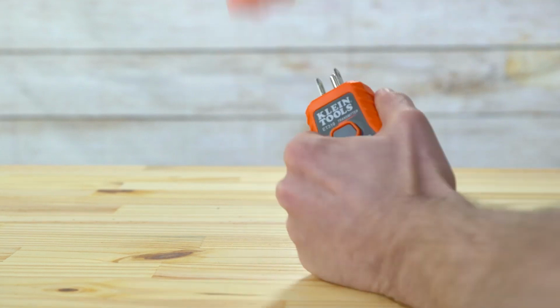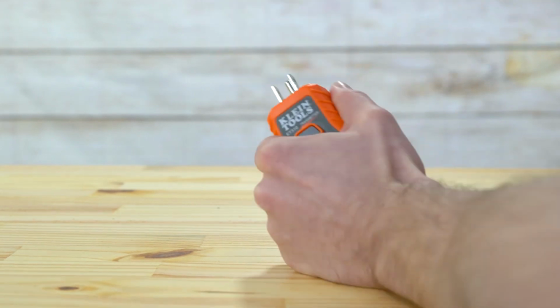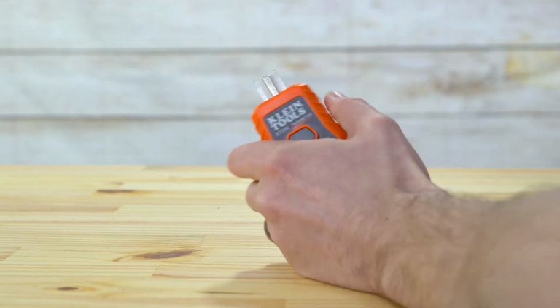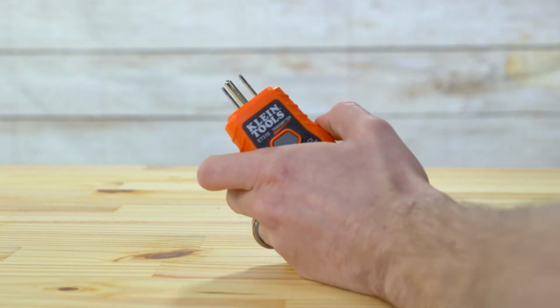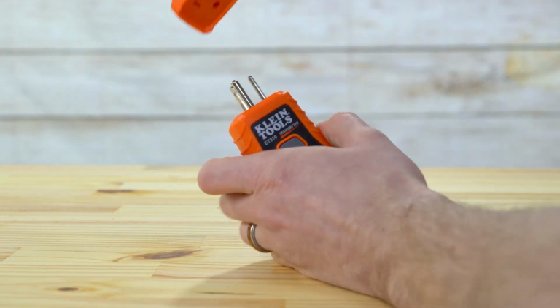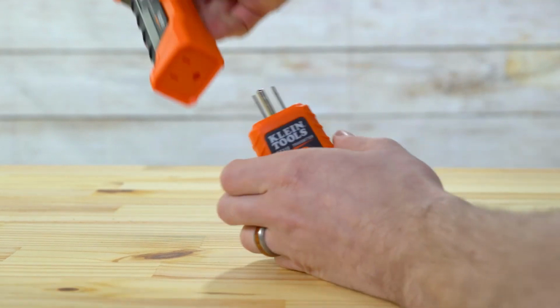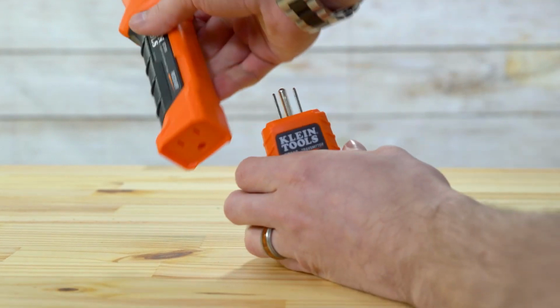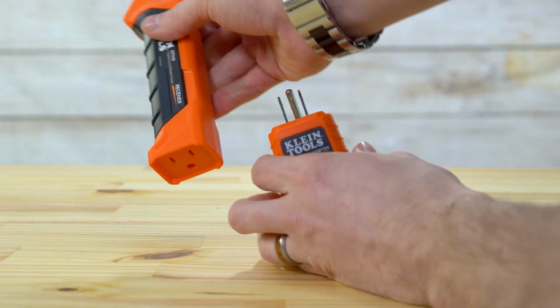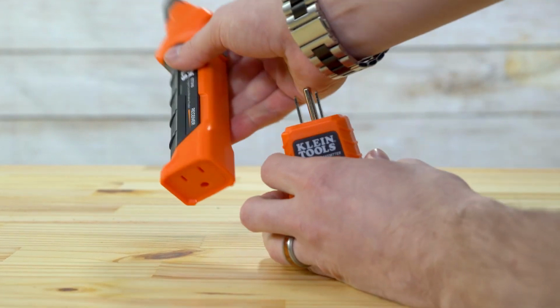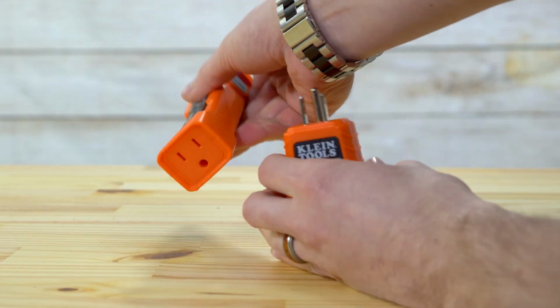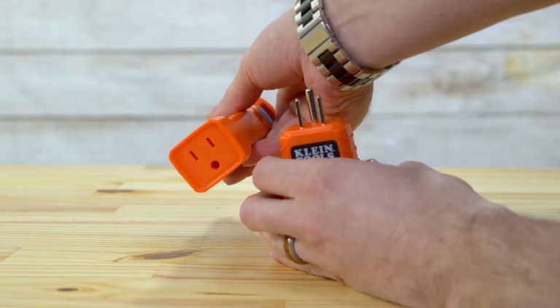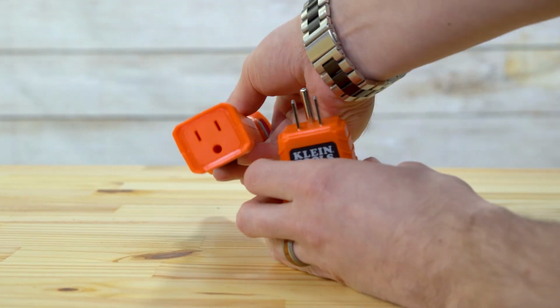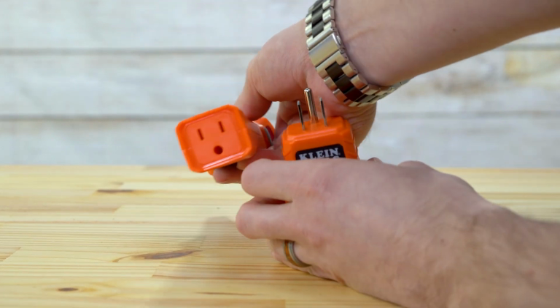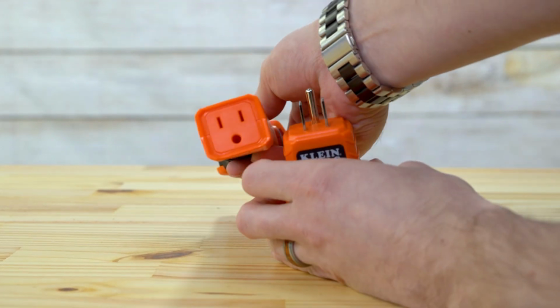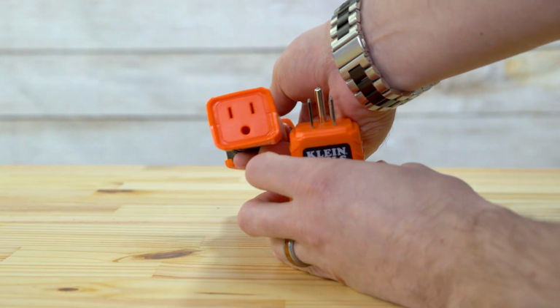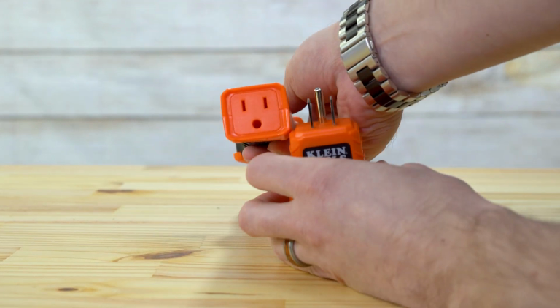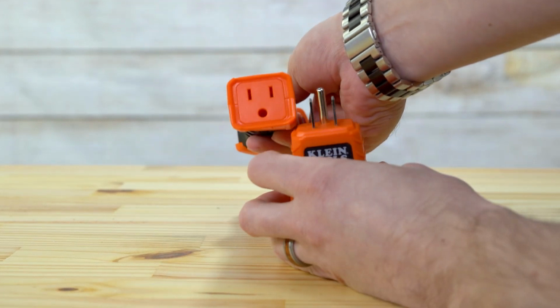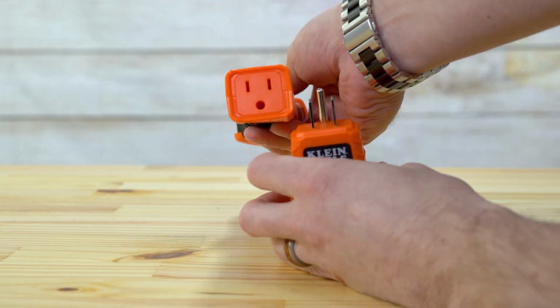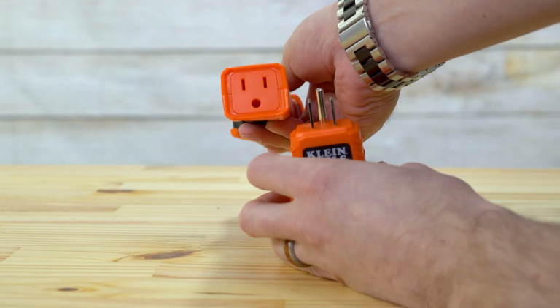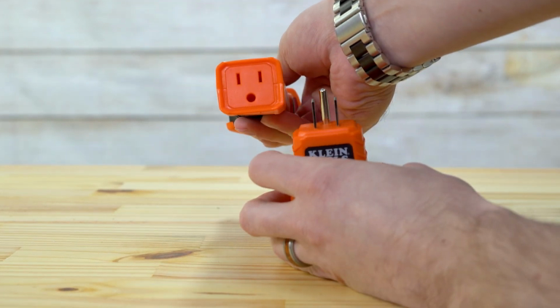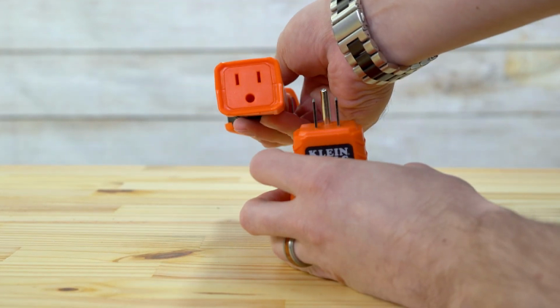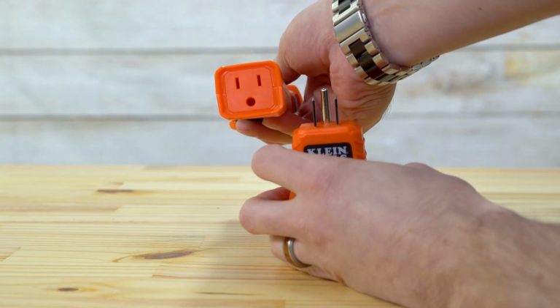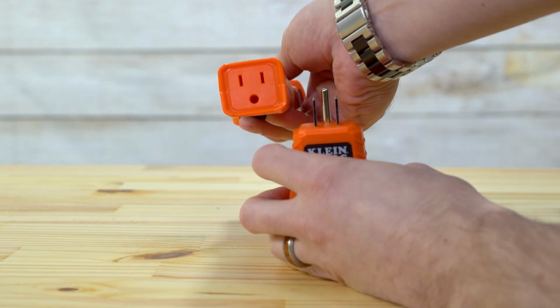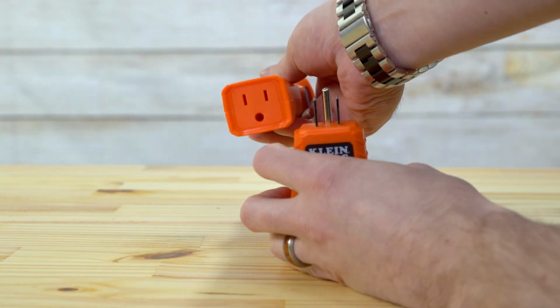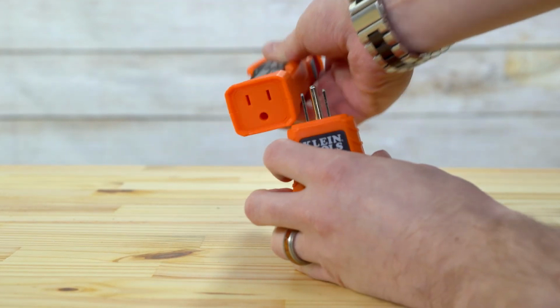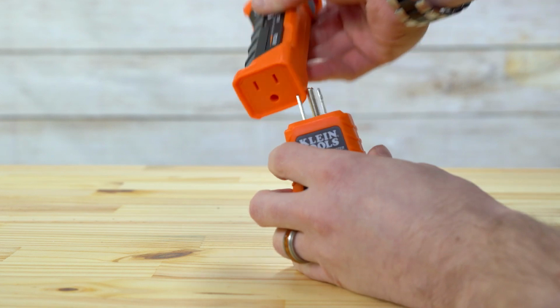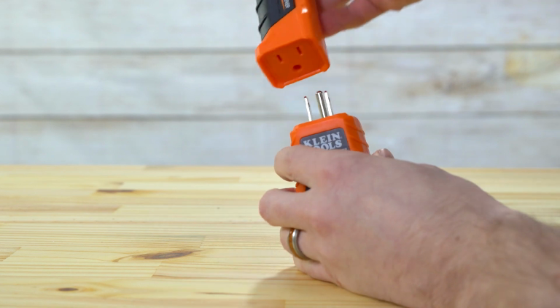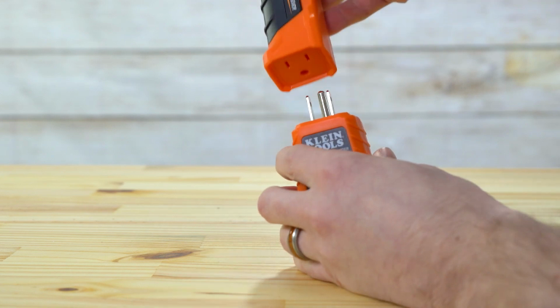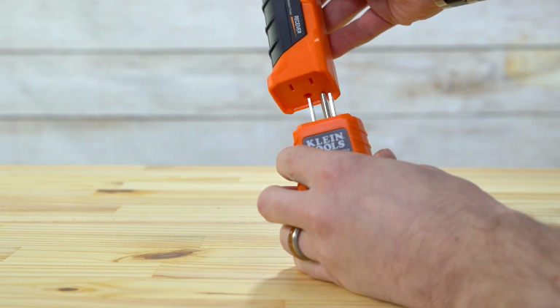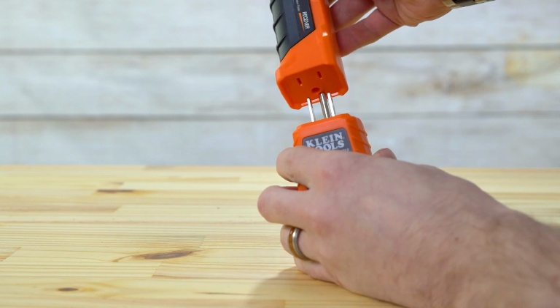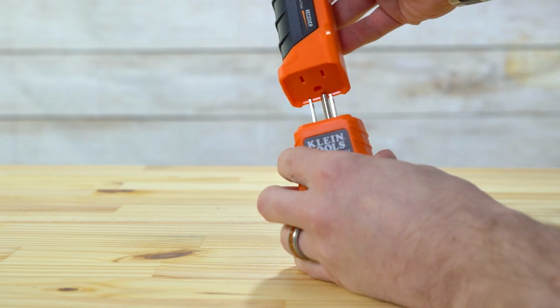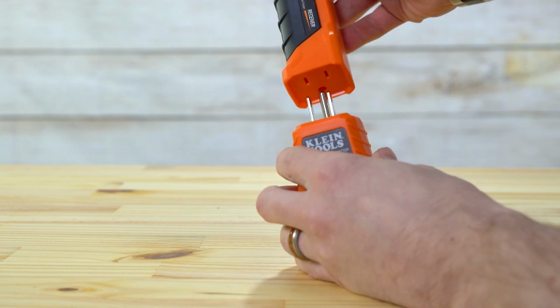The transmitter docks in the receiver for convenient storage as a single item when the tester is not being used.